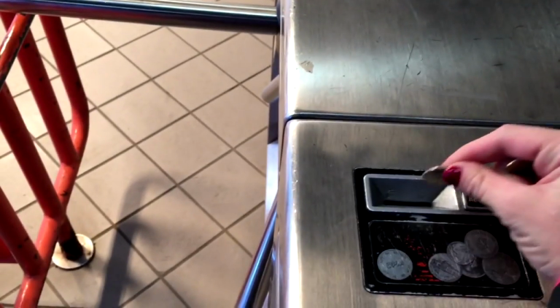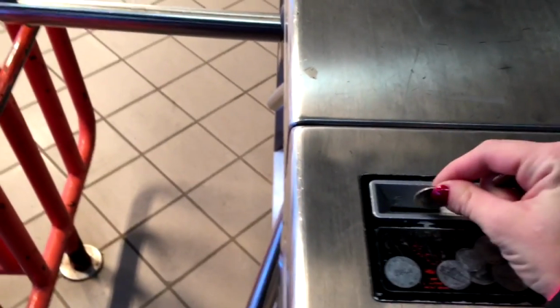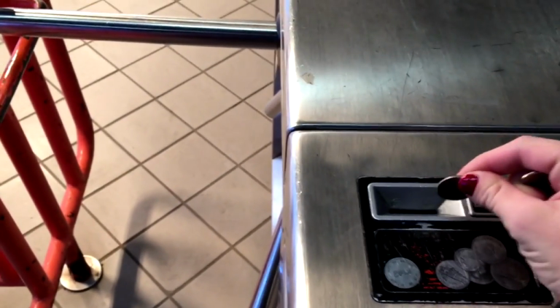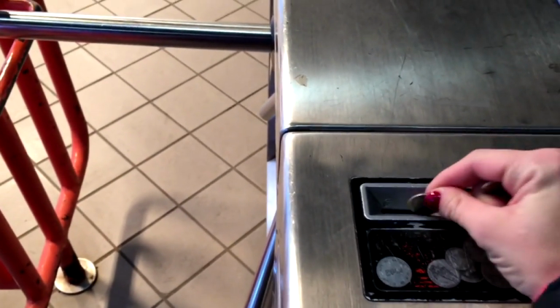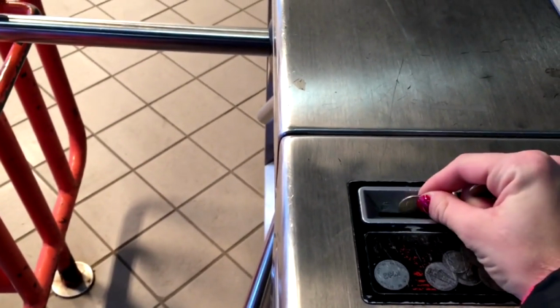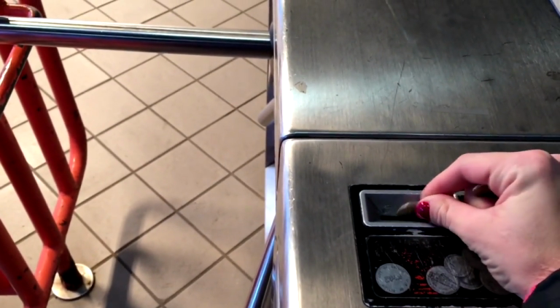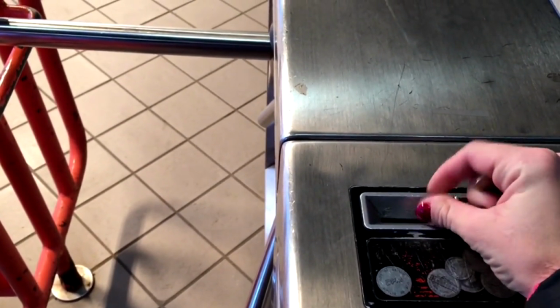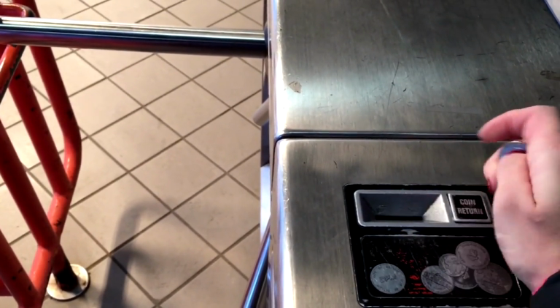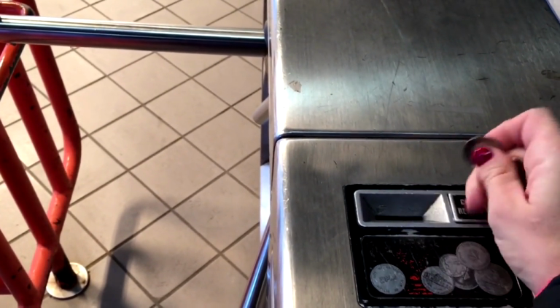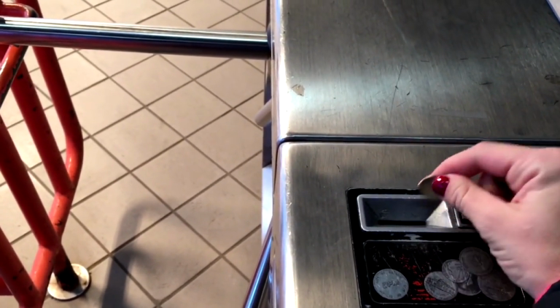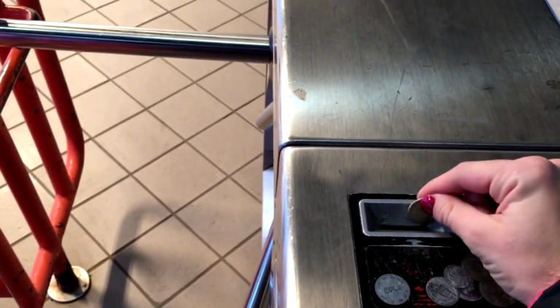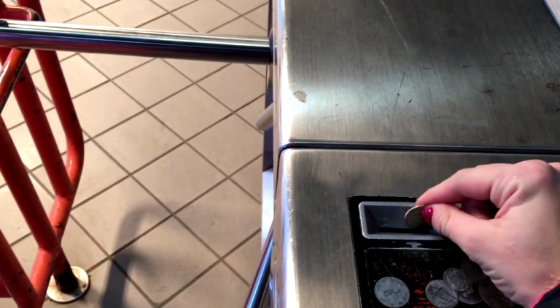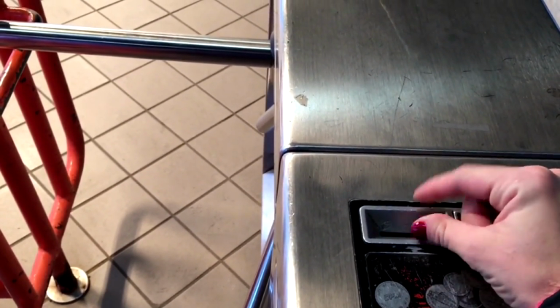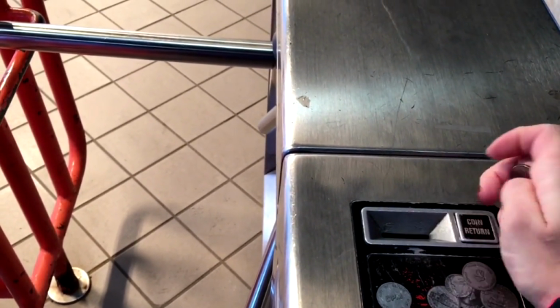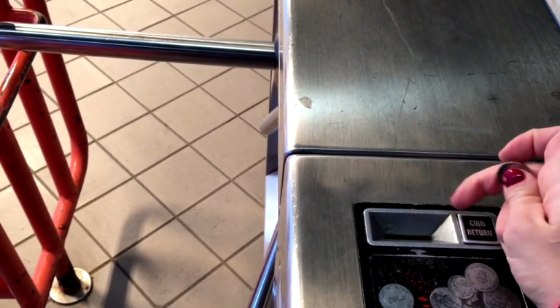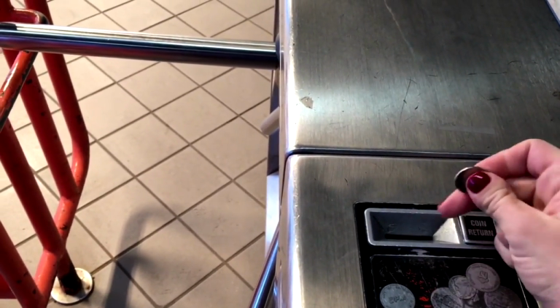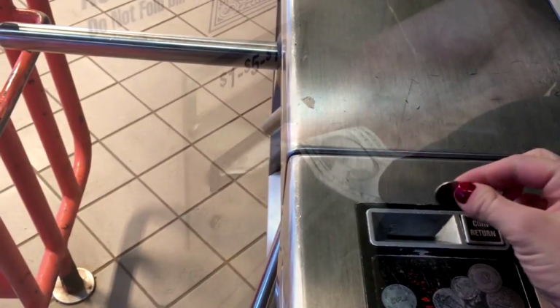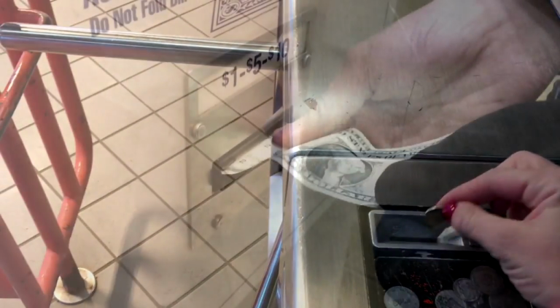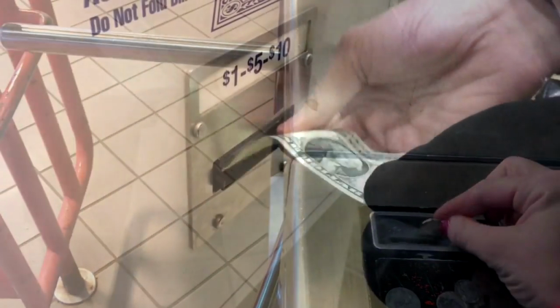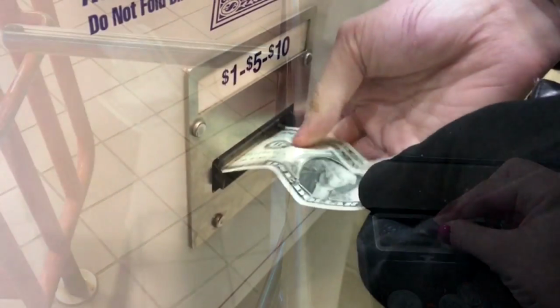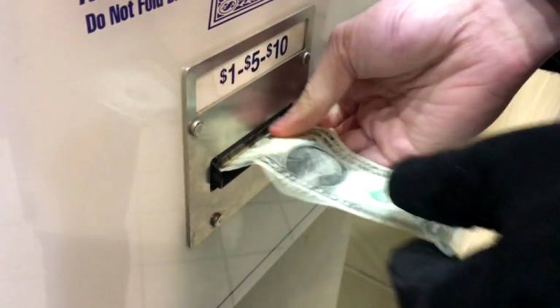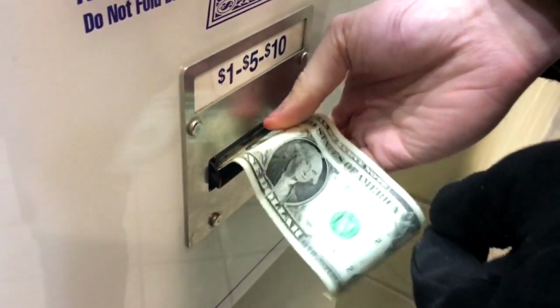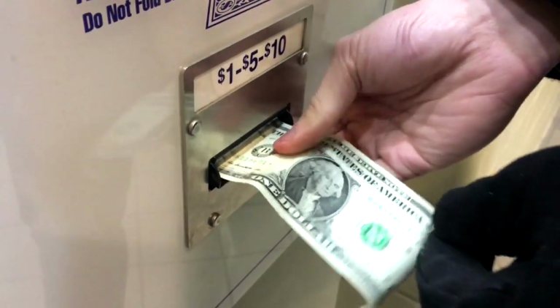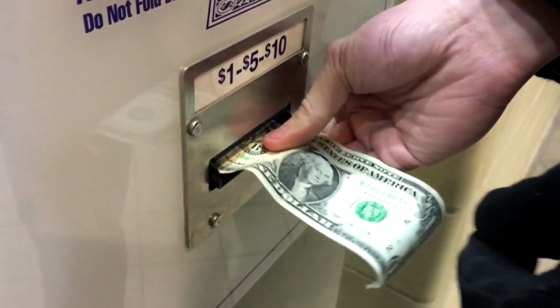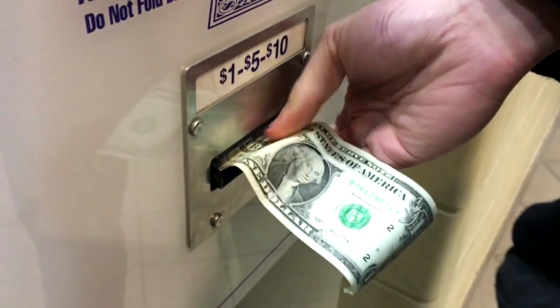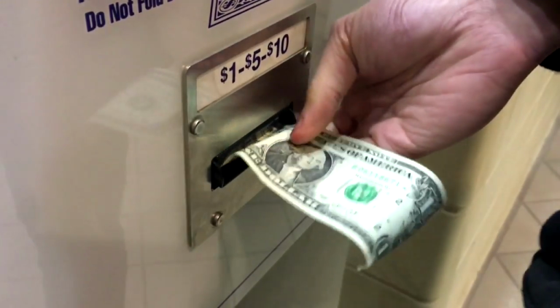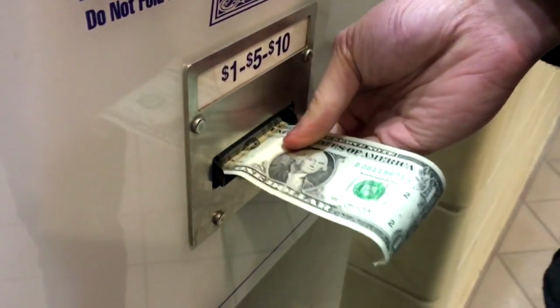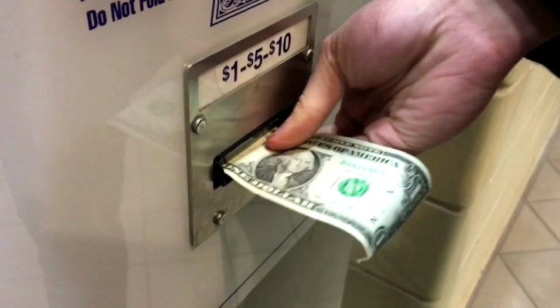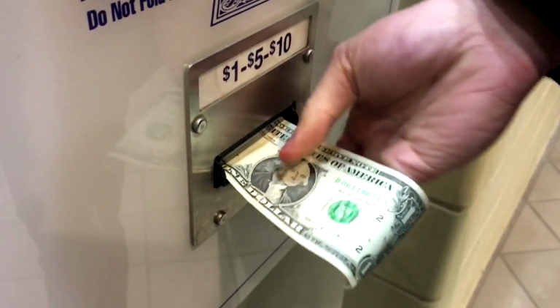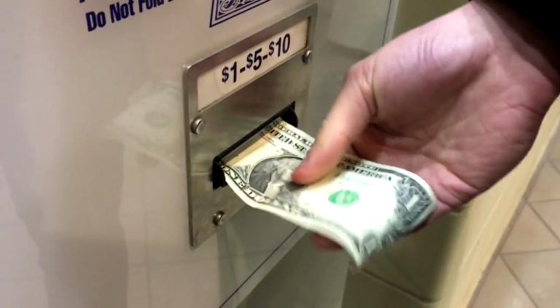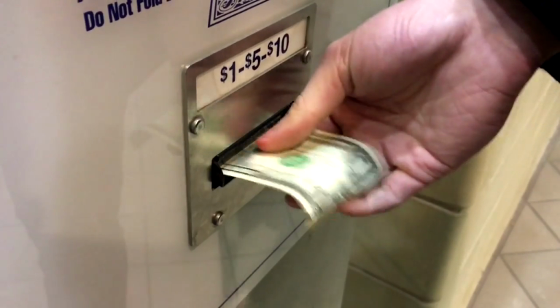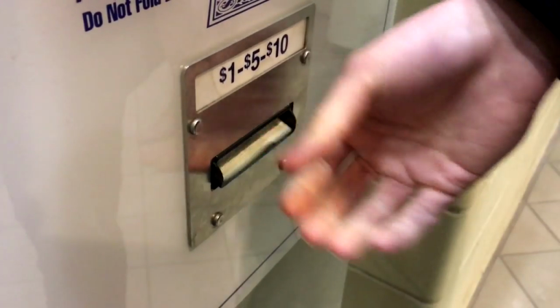The cost is 75 cents. You can use quarters or bring a dollar and grab a token at the machine.